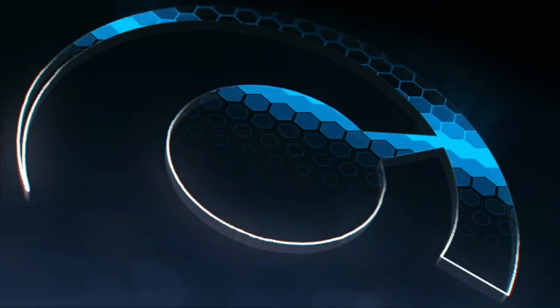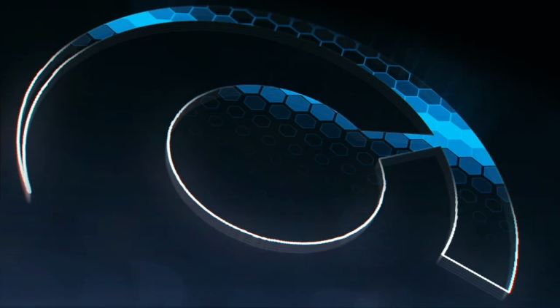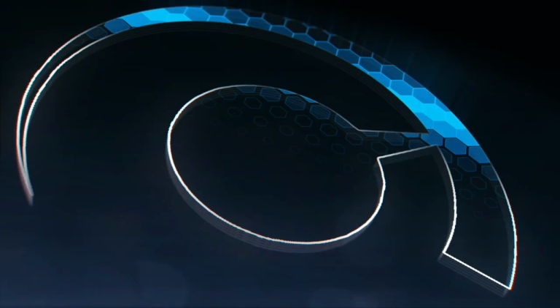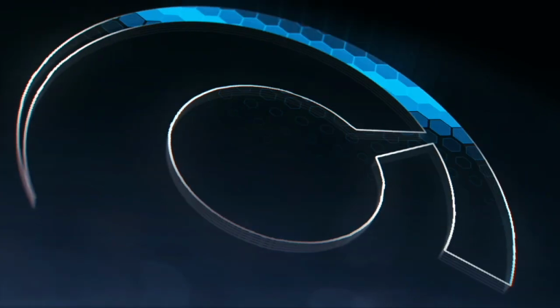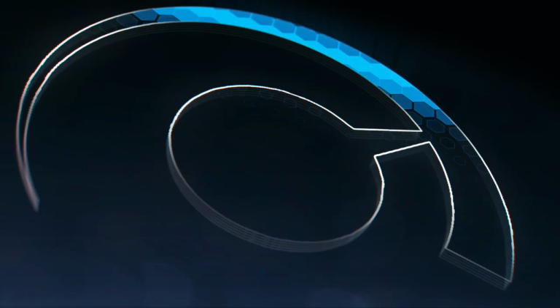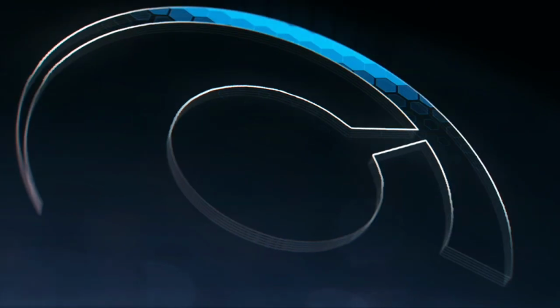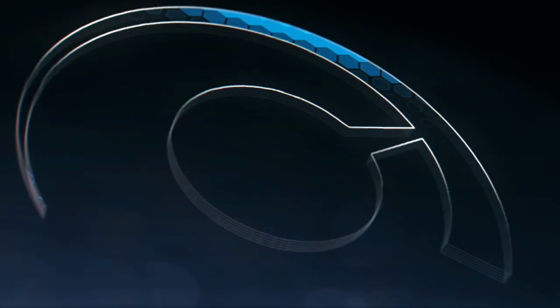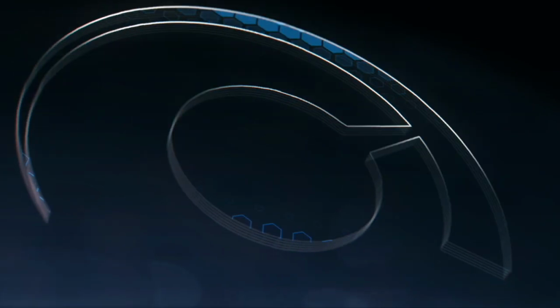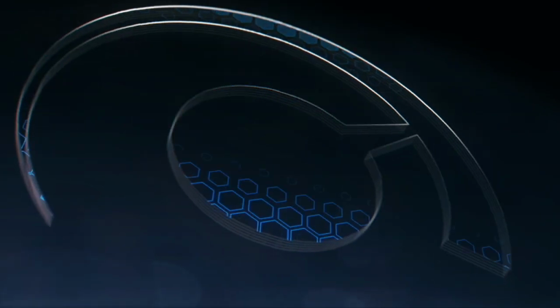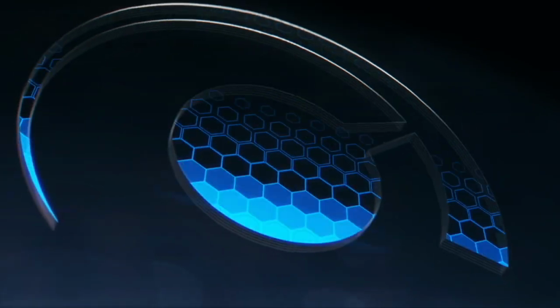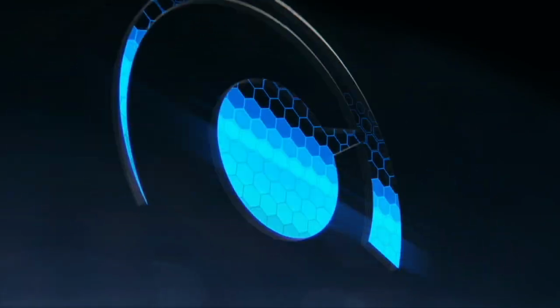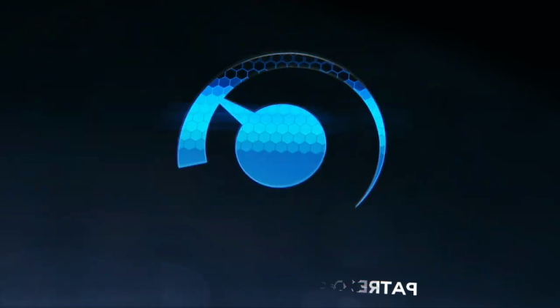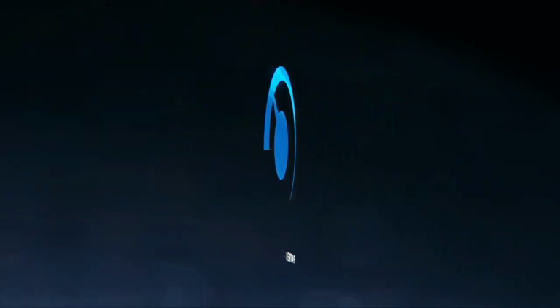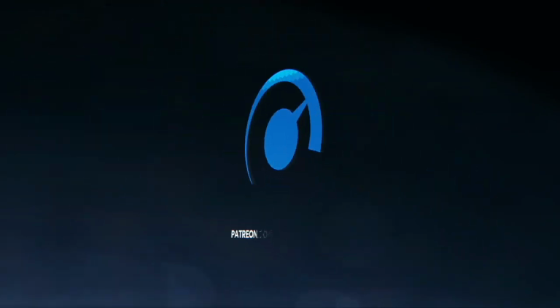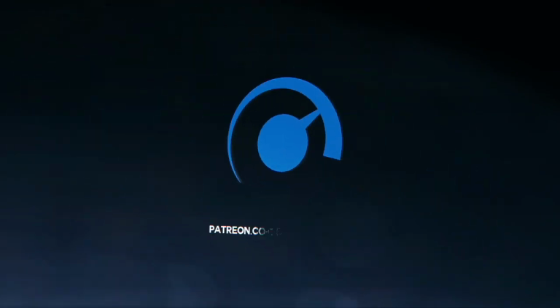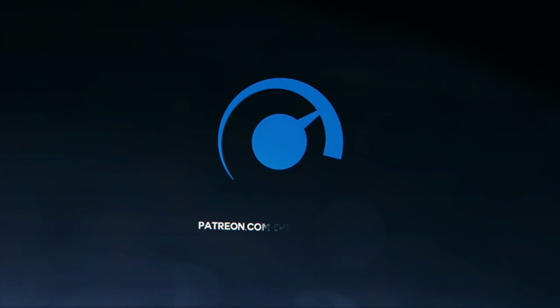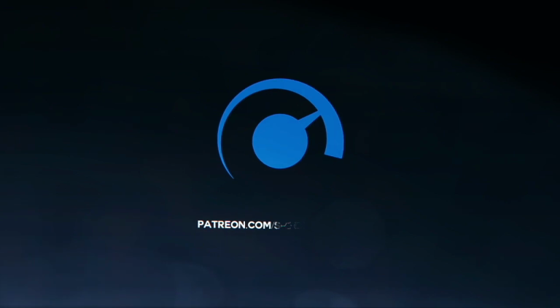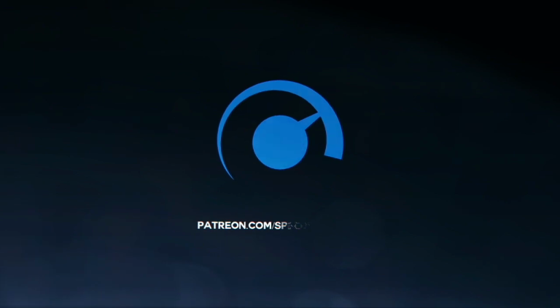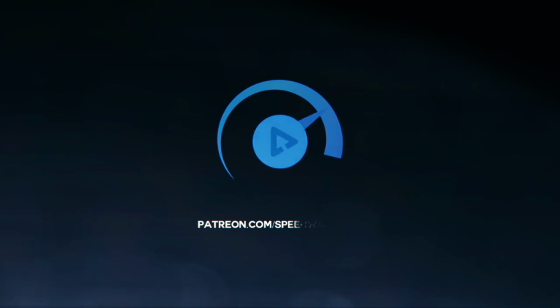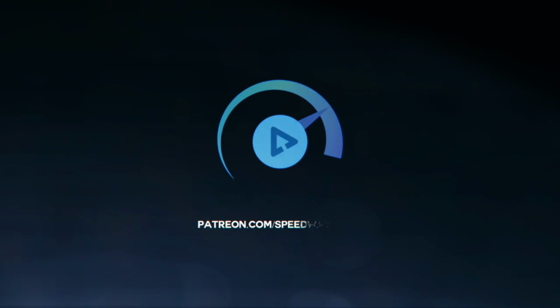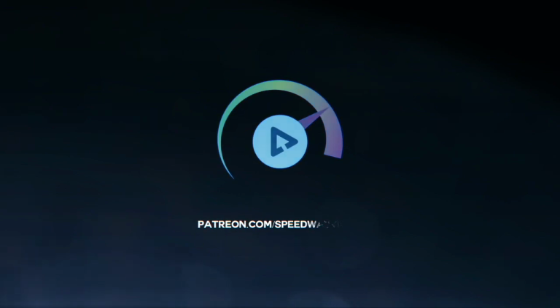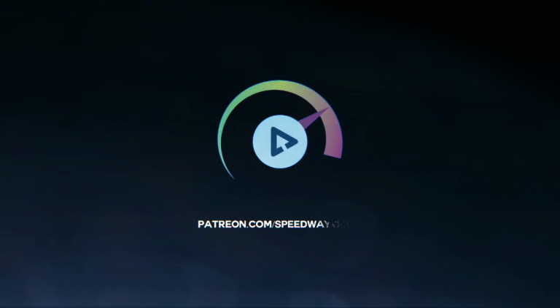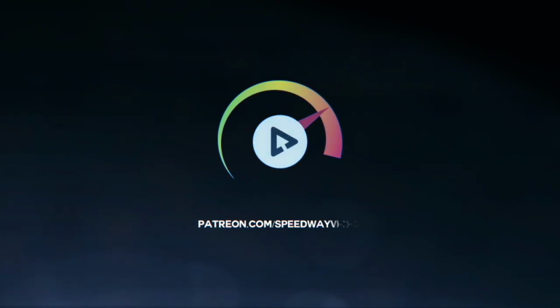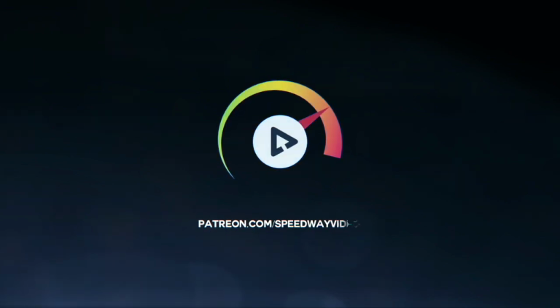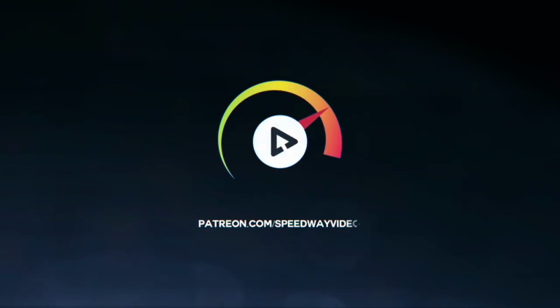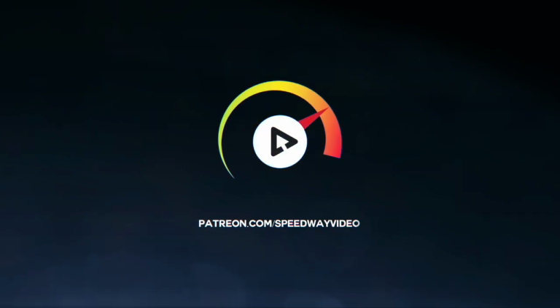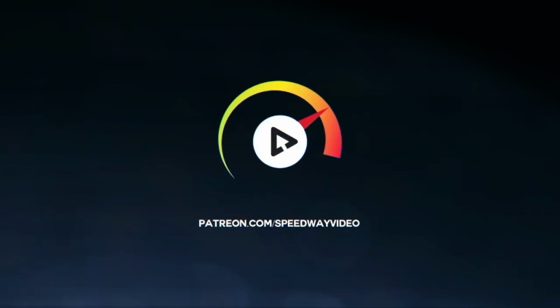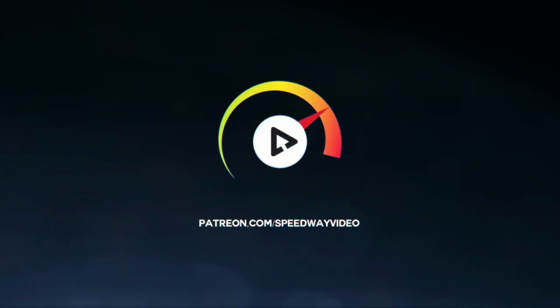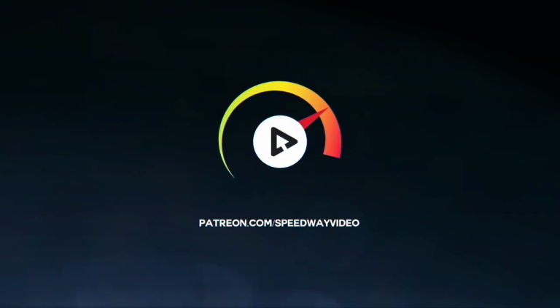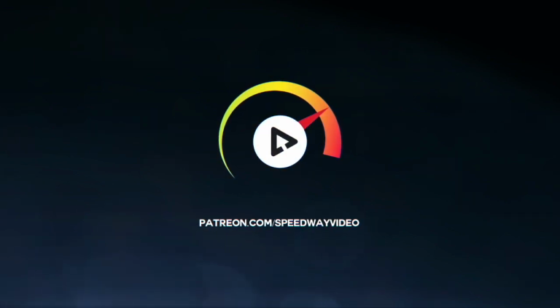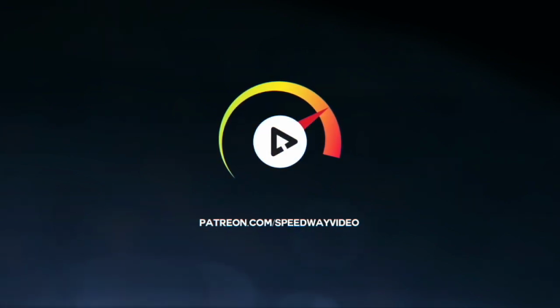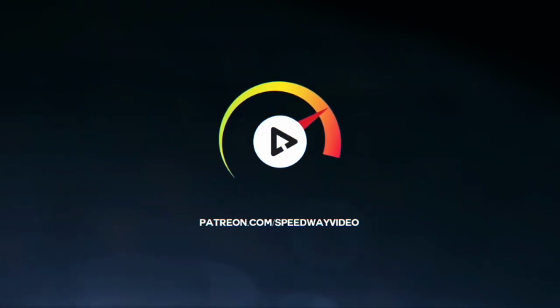Support Speedway Video. Go to Patreon.com slash Speedway Video now.